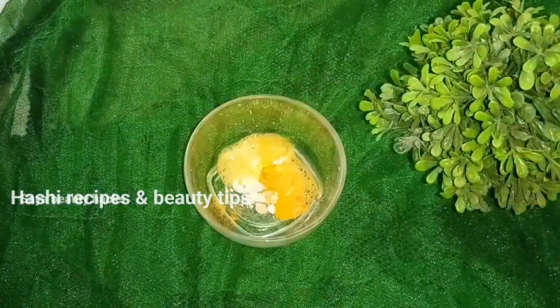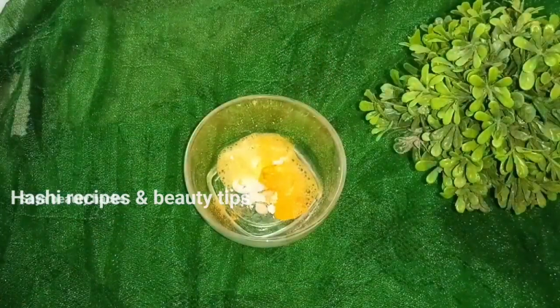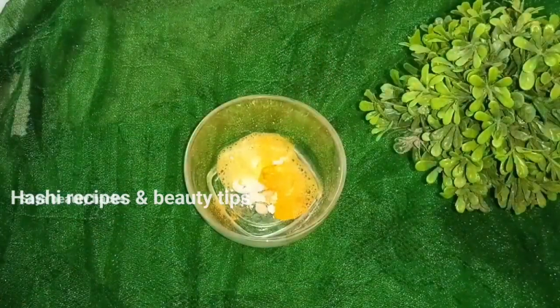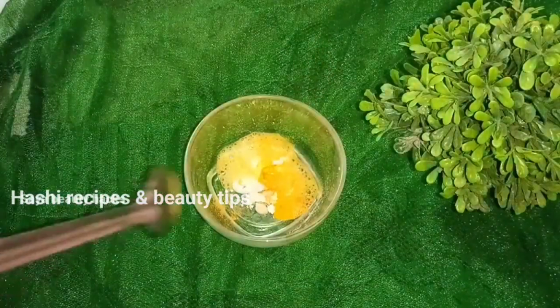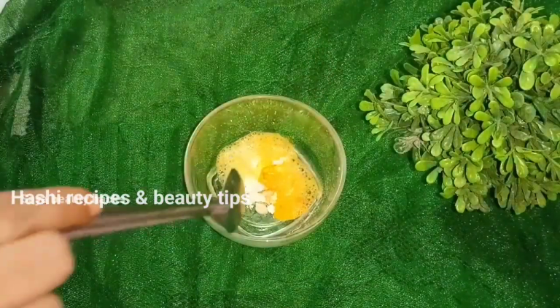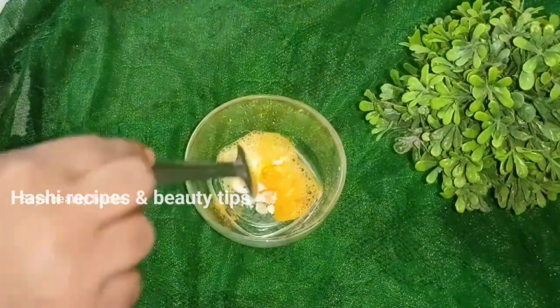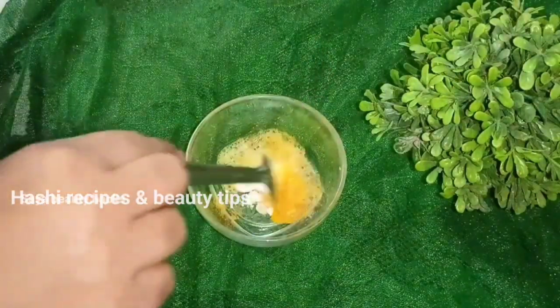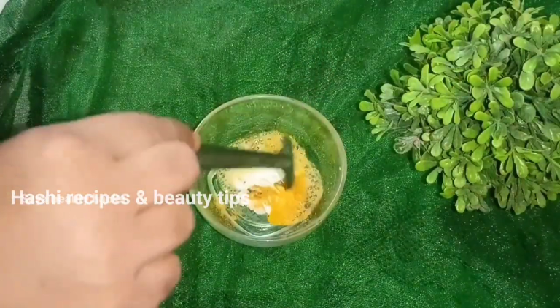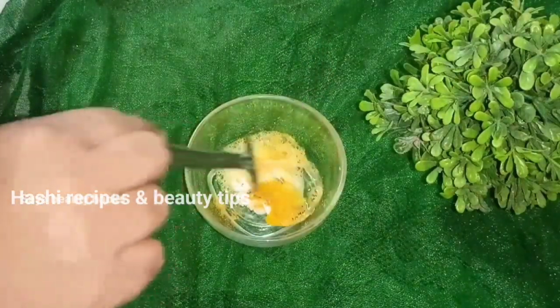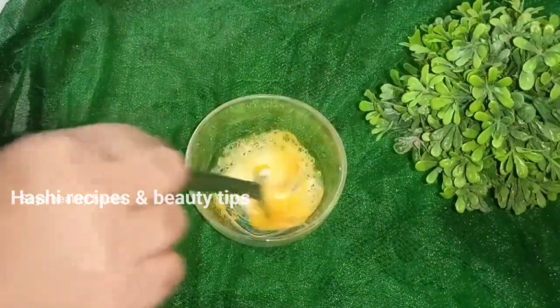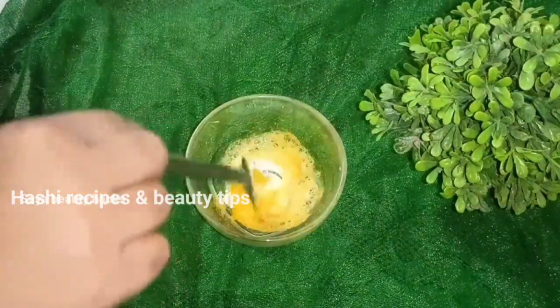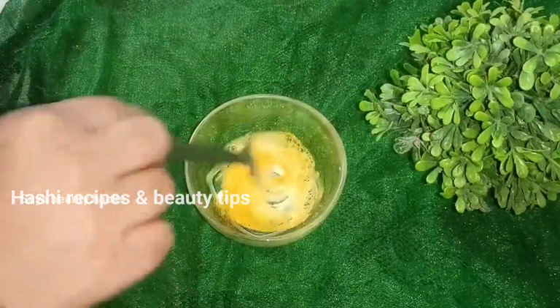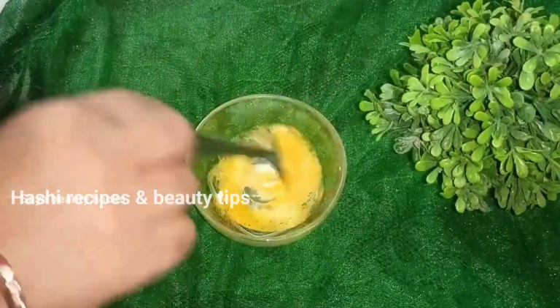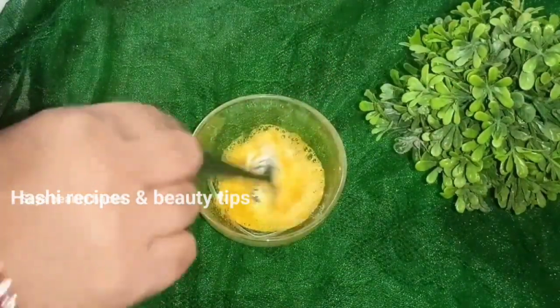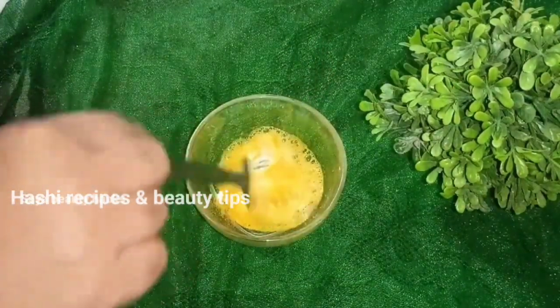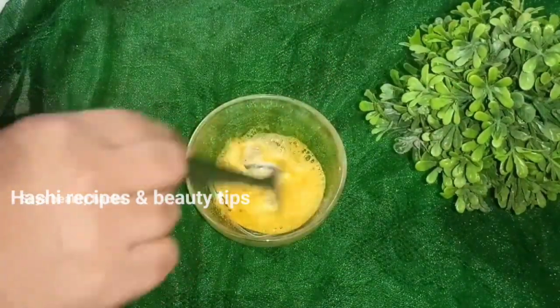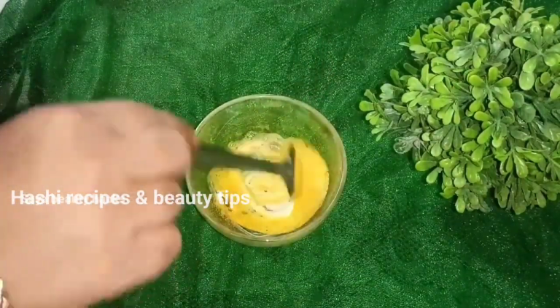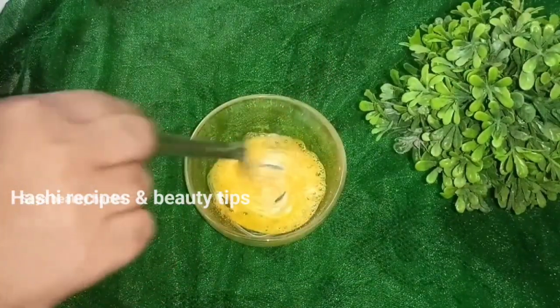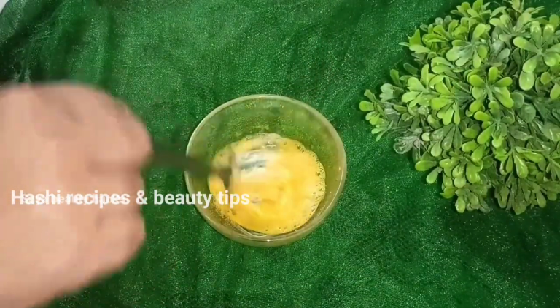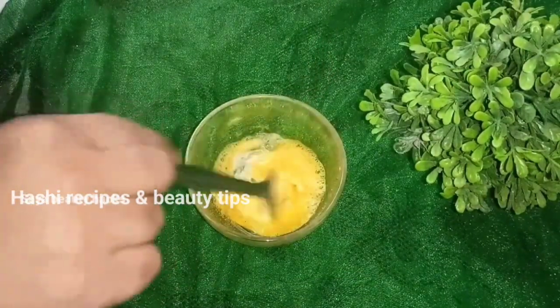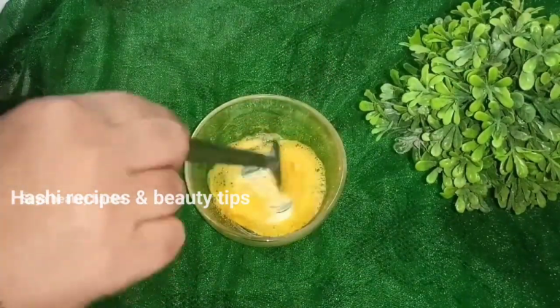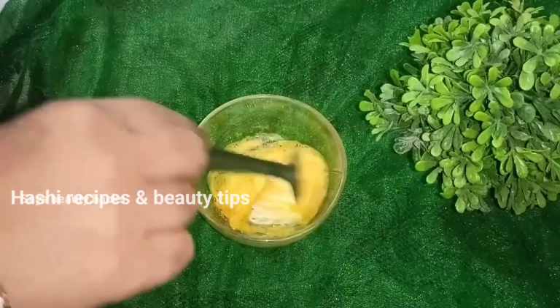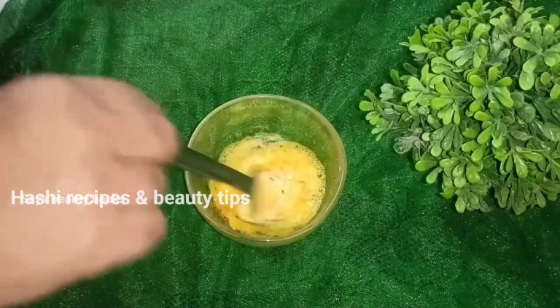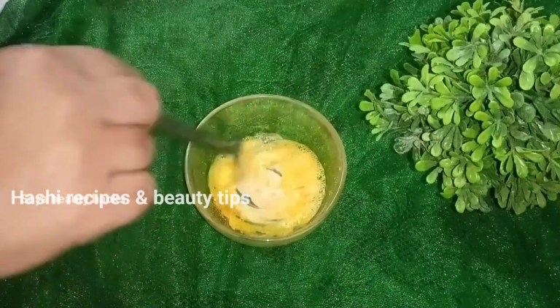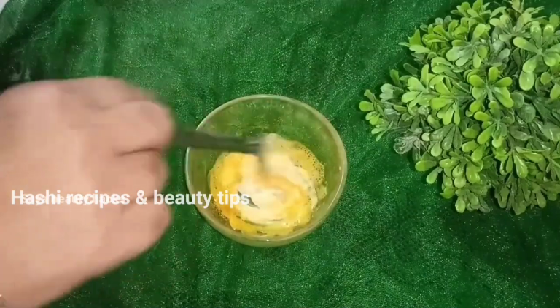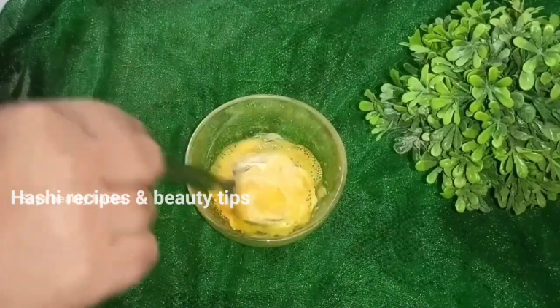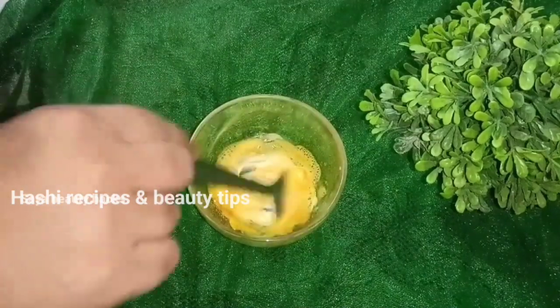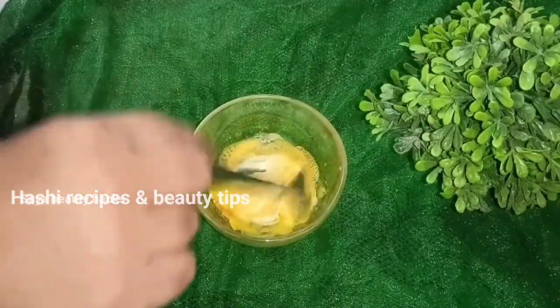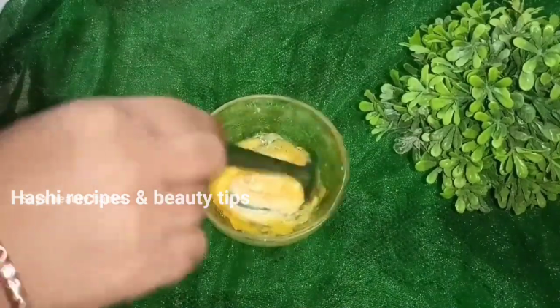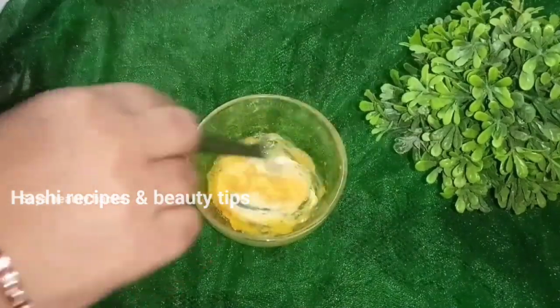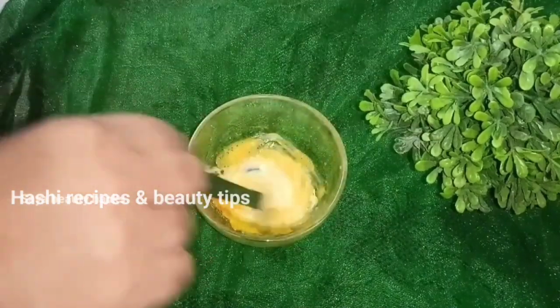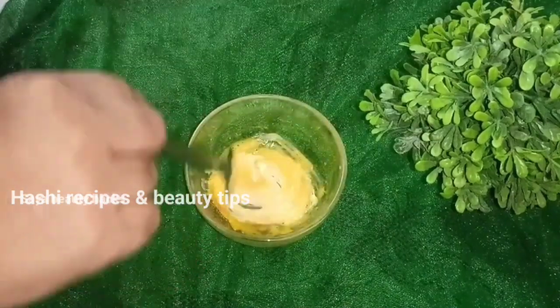If you use this paste in the bowl, put a few drops — after 3 or 4 drops, it will be done.